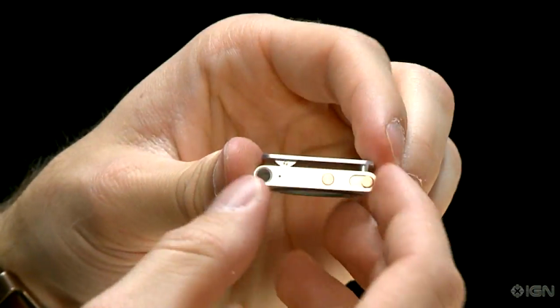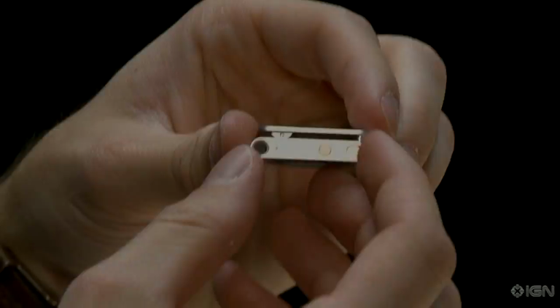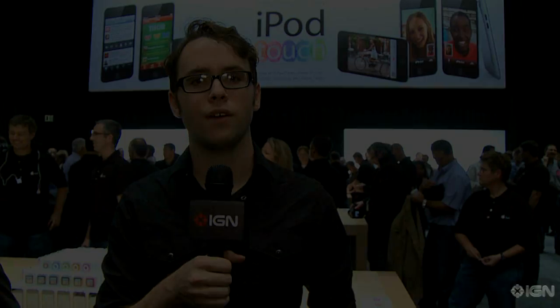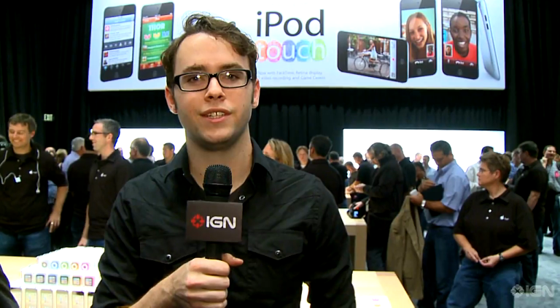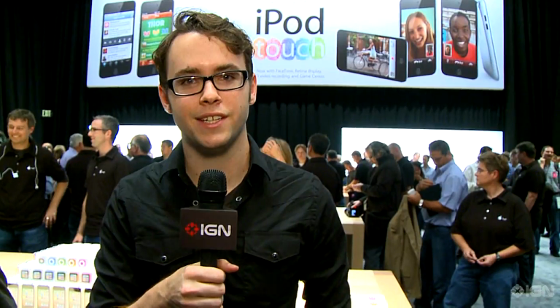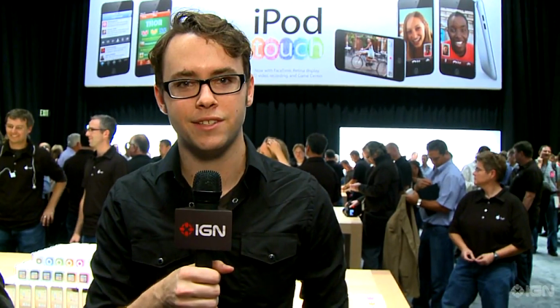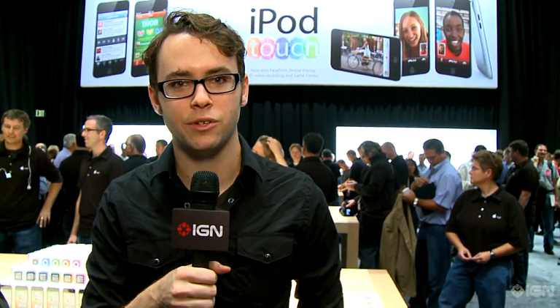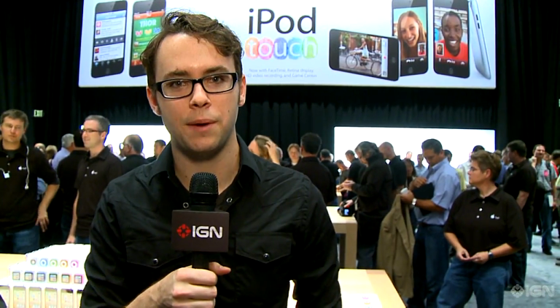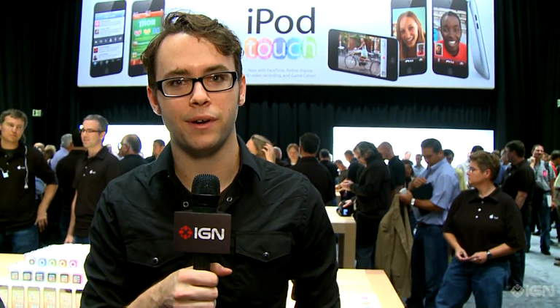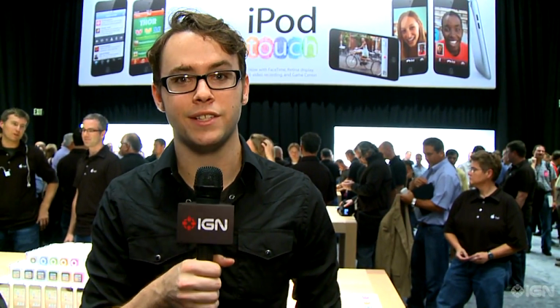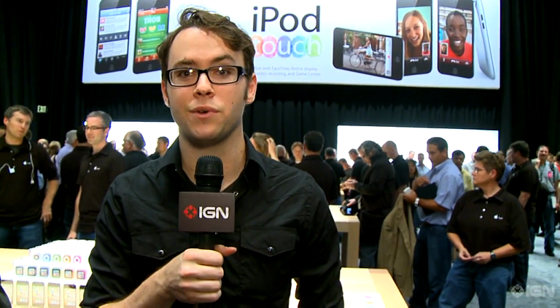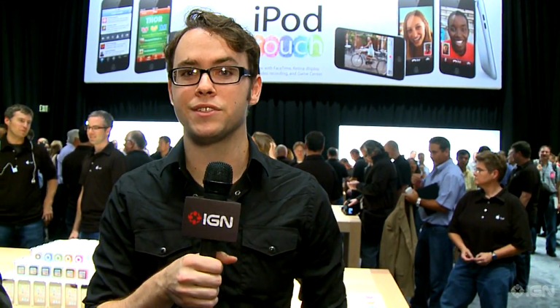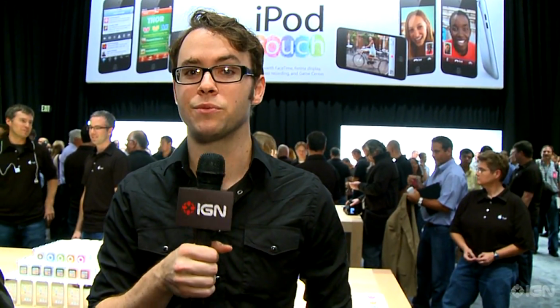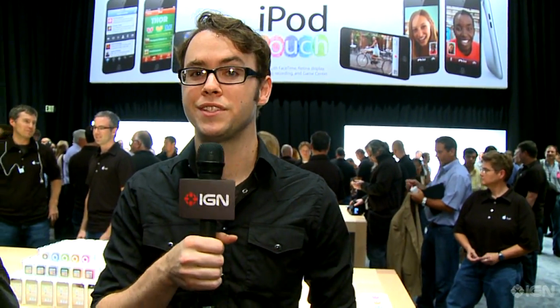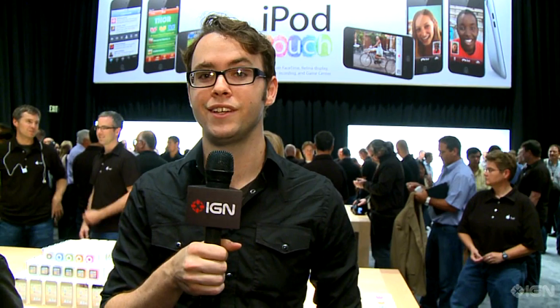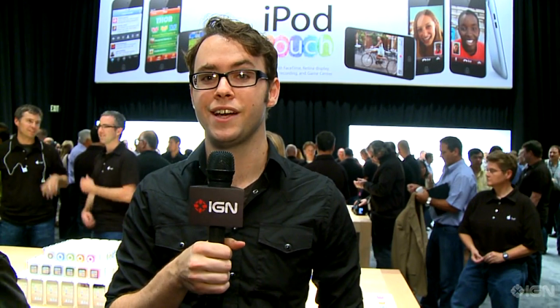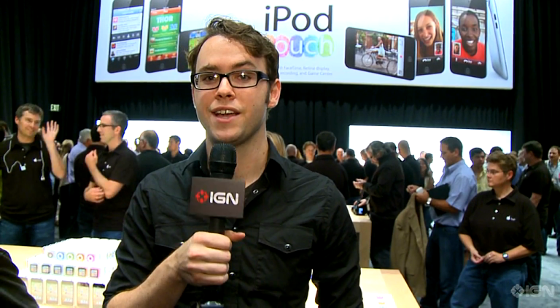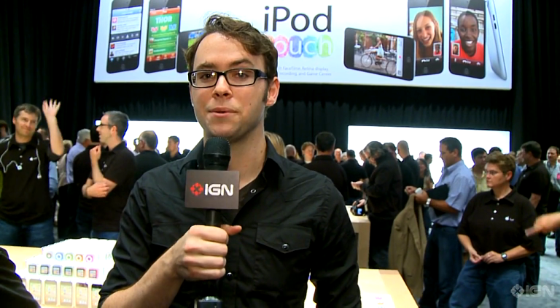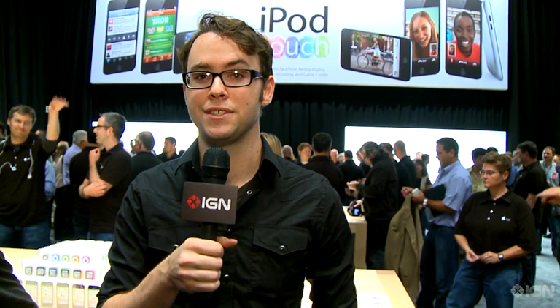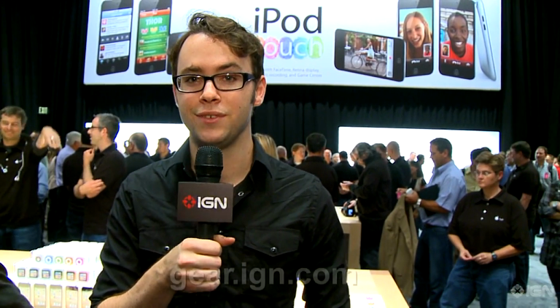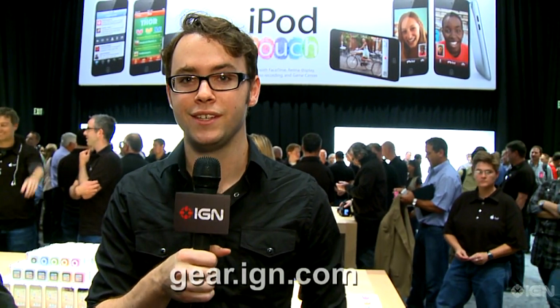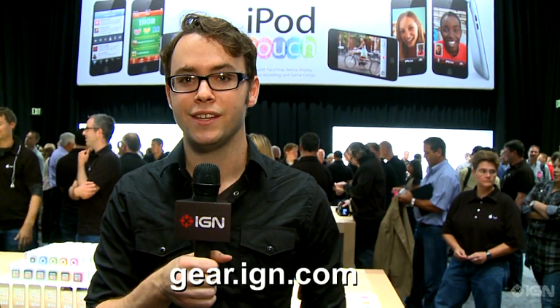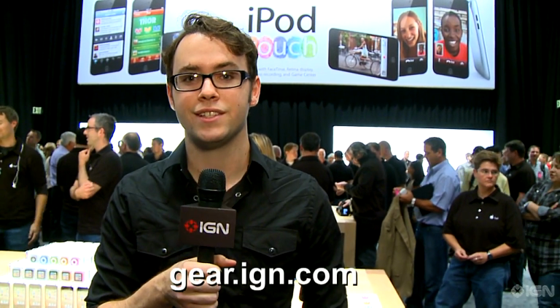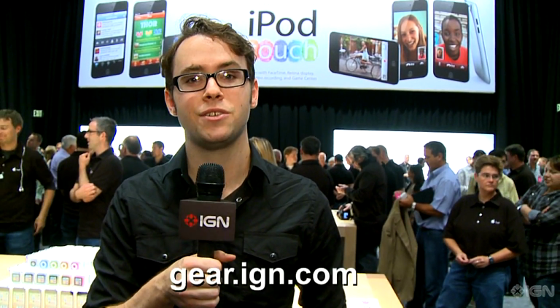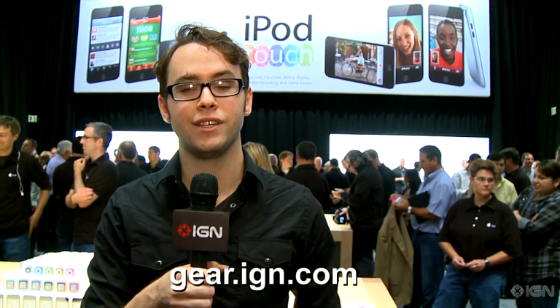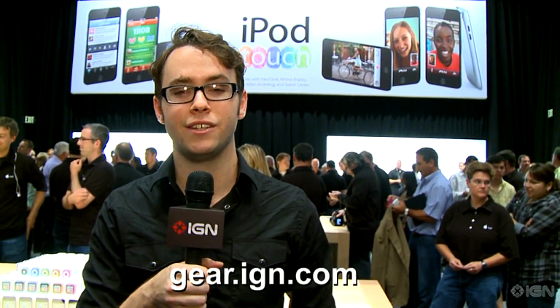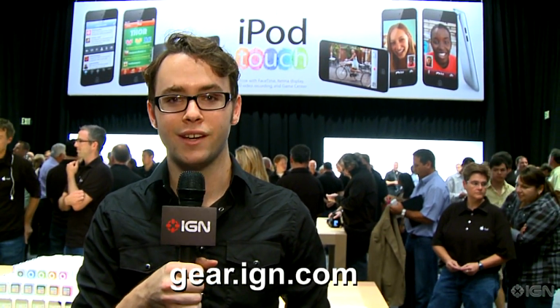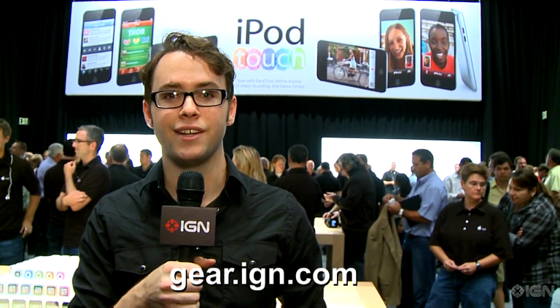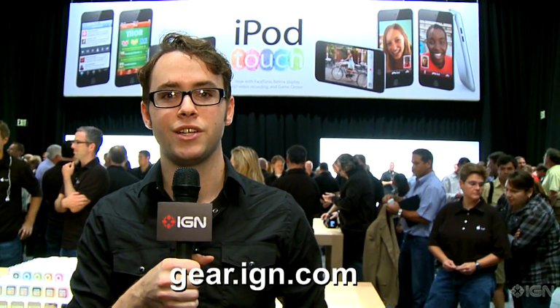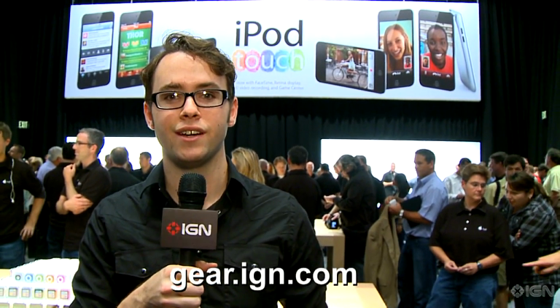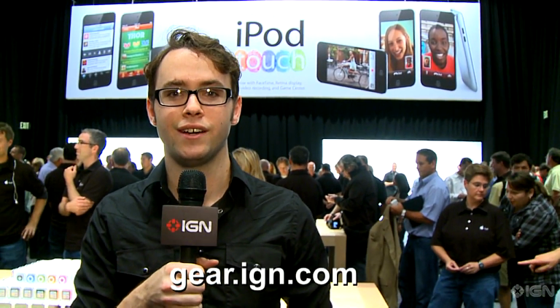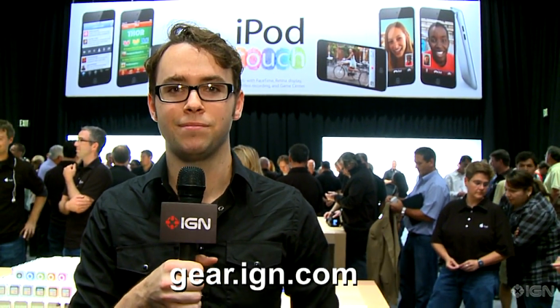For all the details of the new iPods, as well as the recently announced Apple TV, stay tuned to Gear.IGN.com.